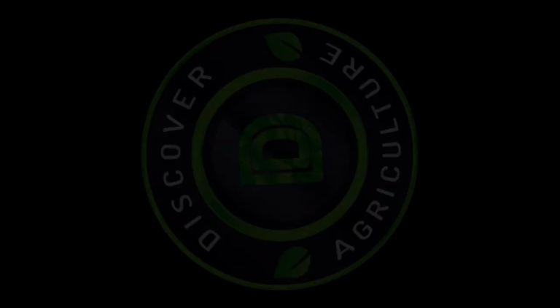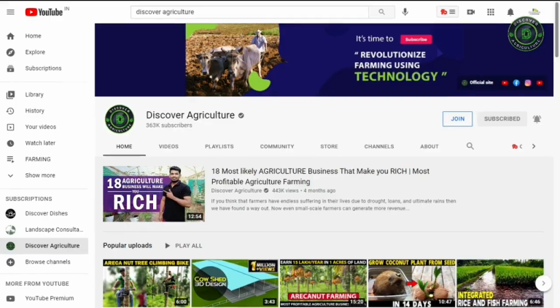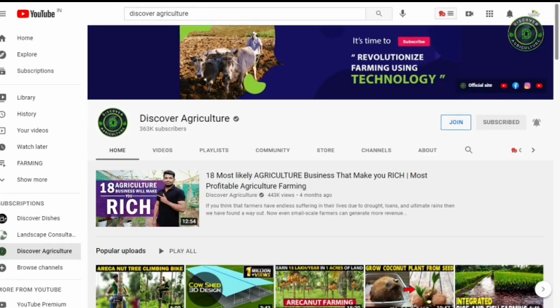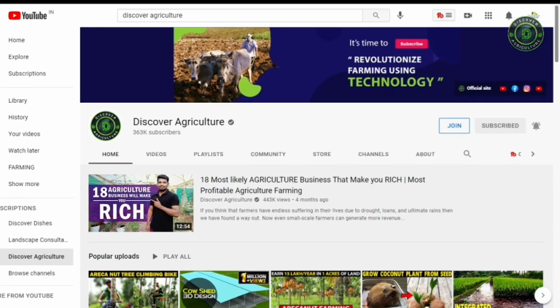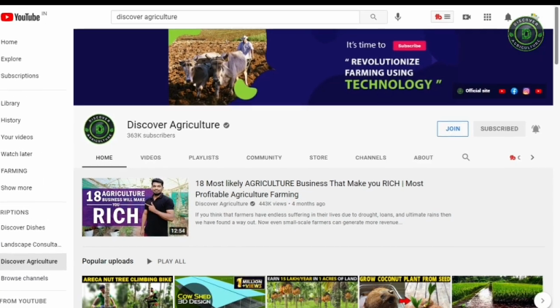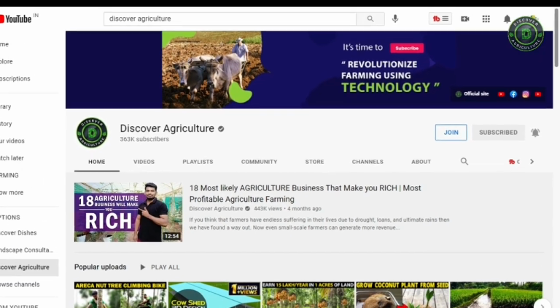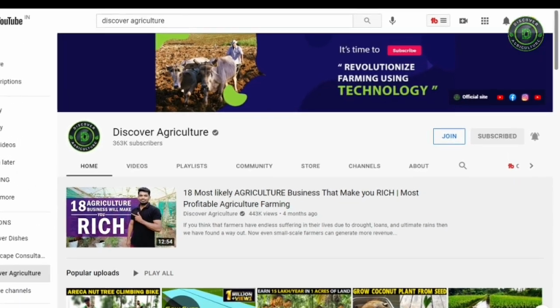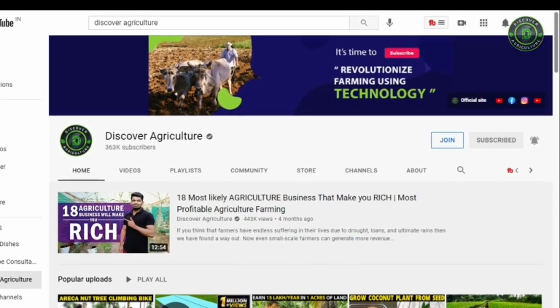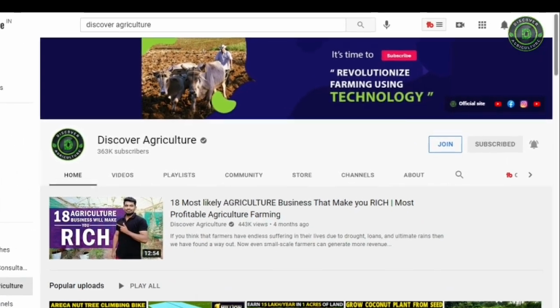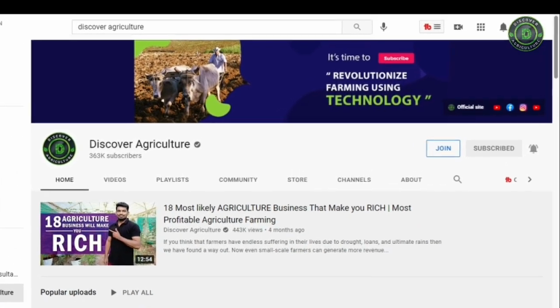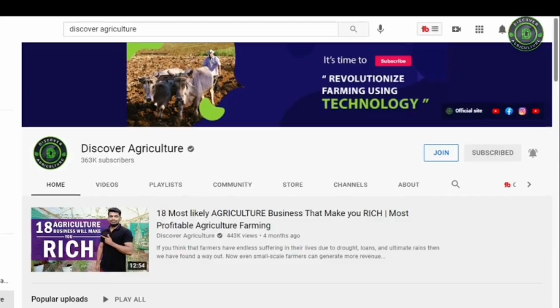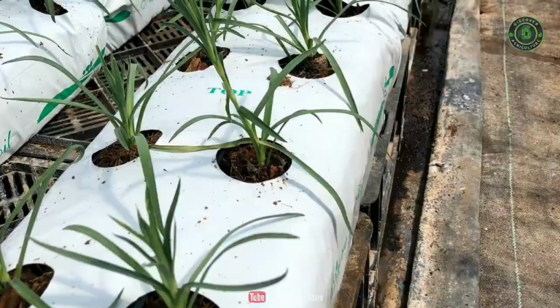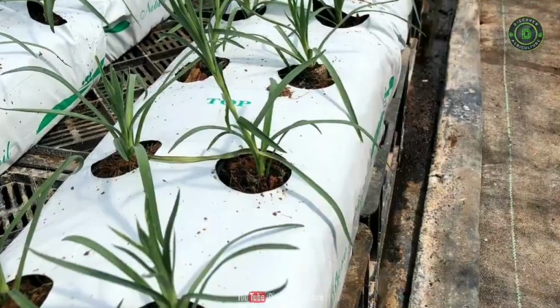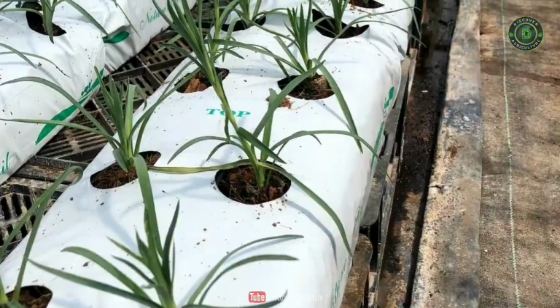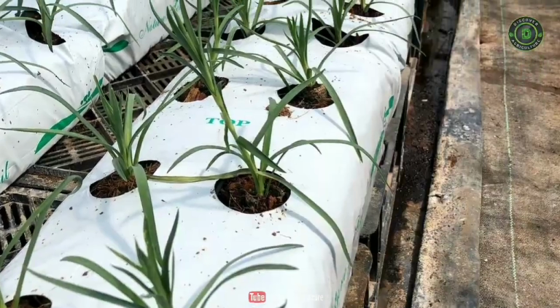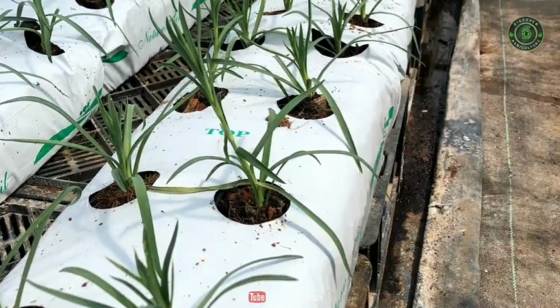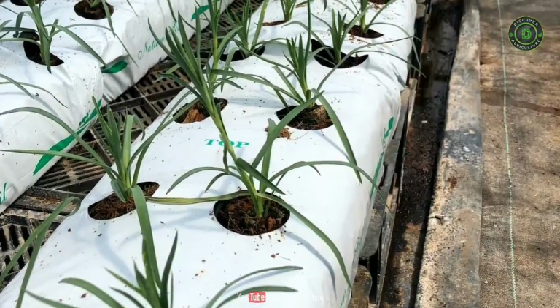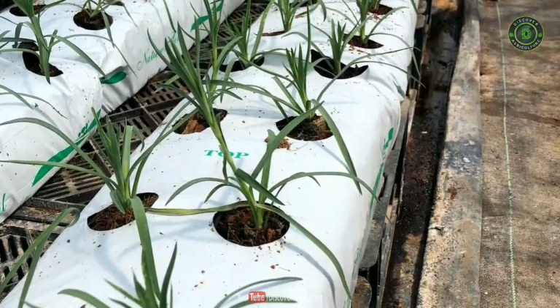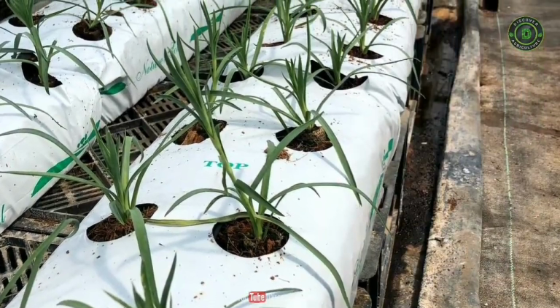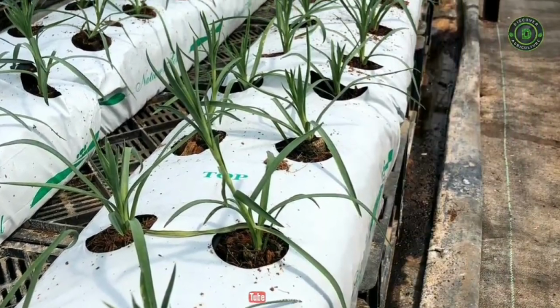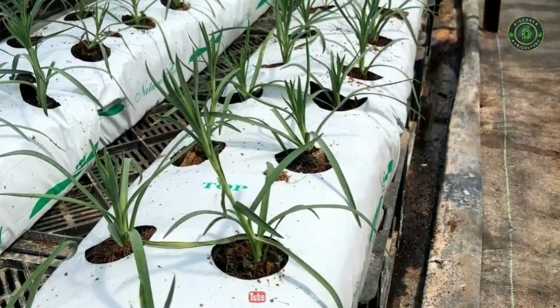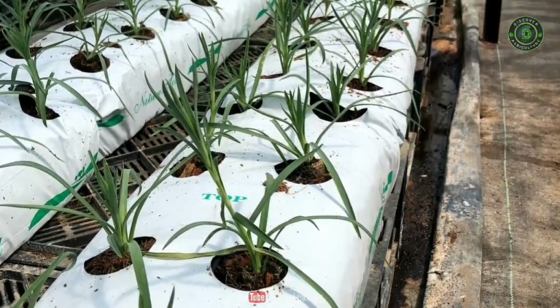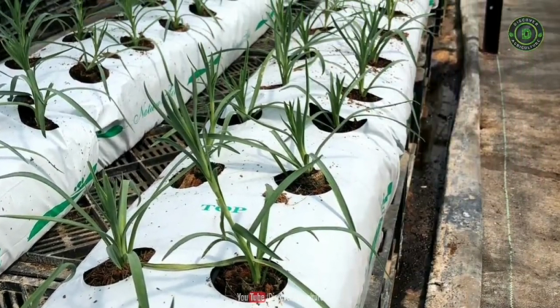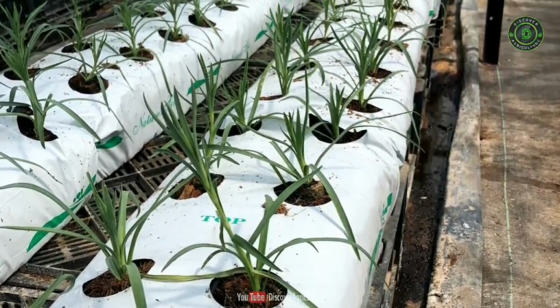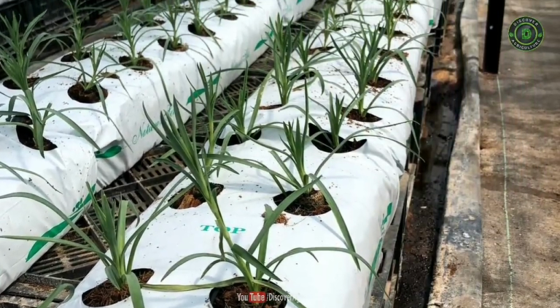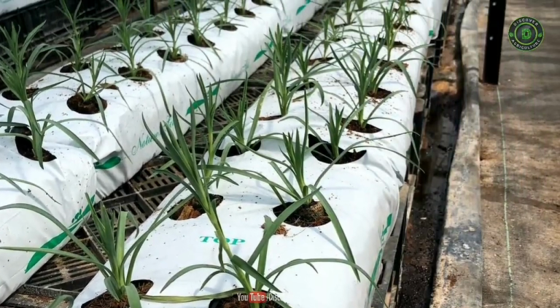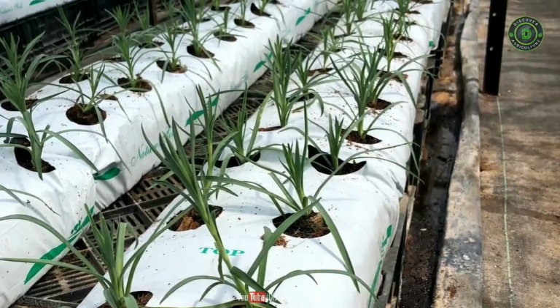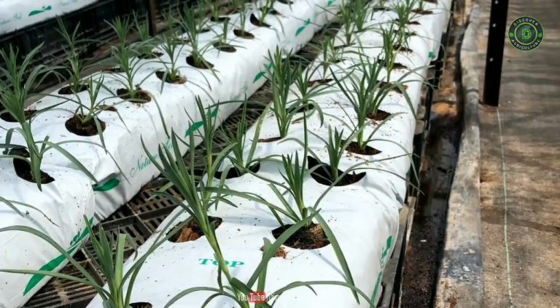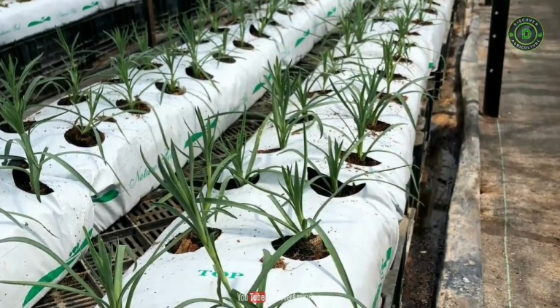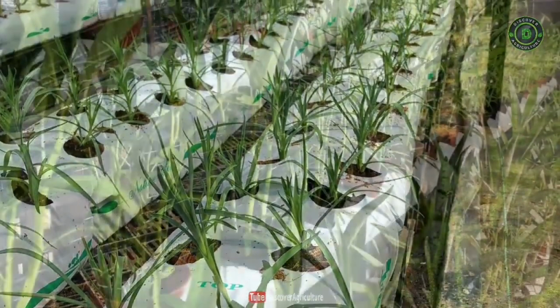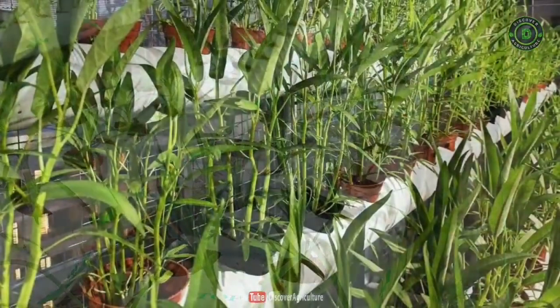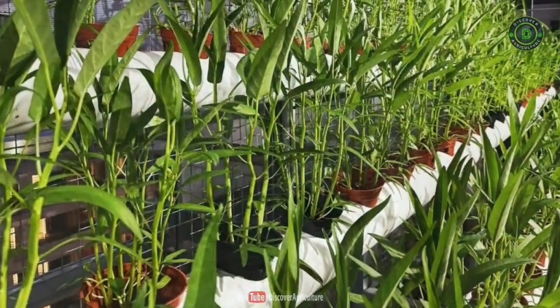Hi, welcome to the Discover Agriculture YouTube channel. This video is on hydroponics integrated flower and vegetables.